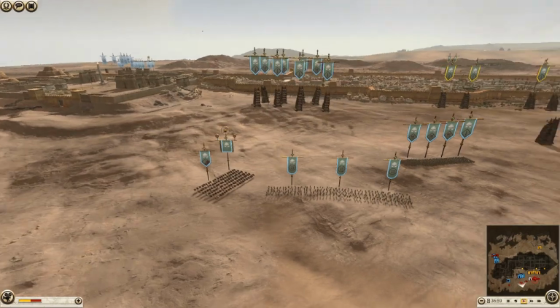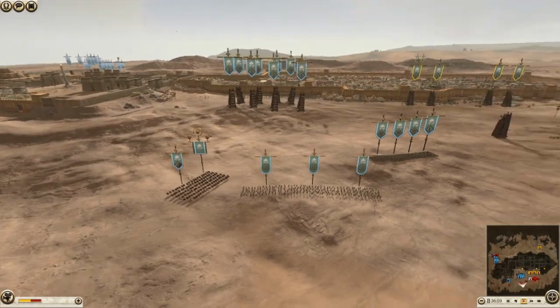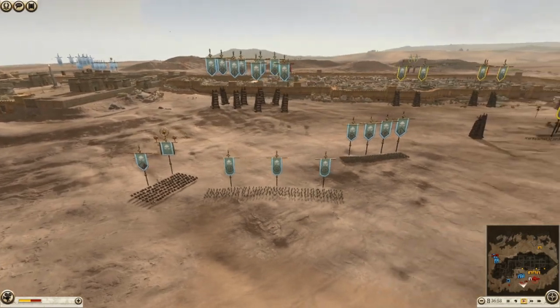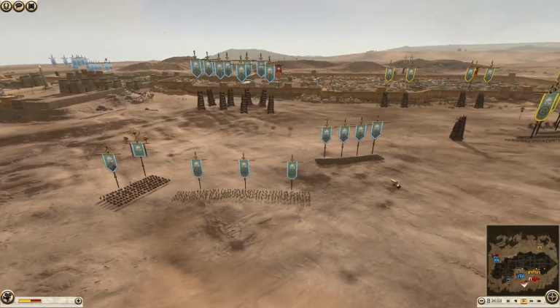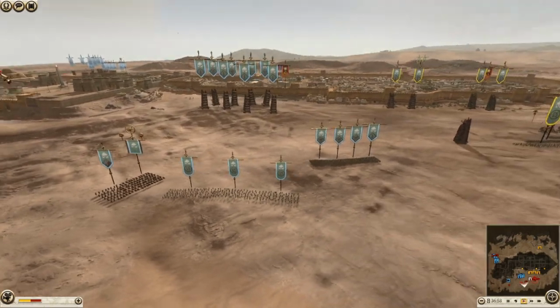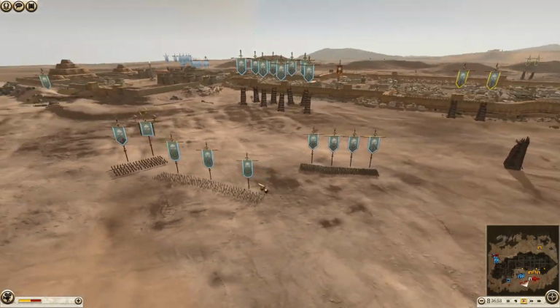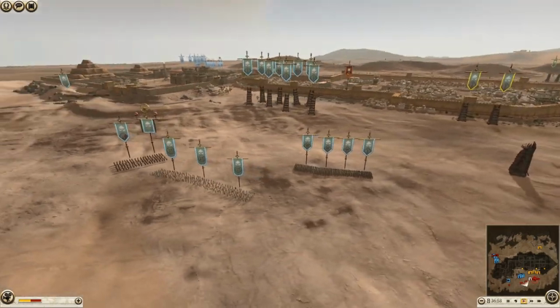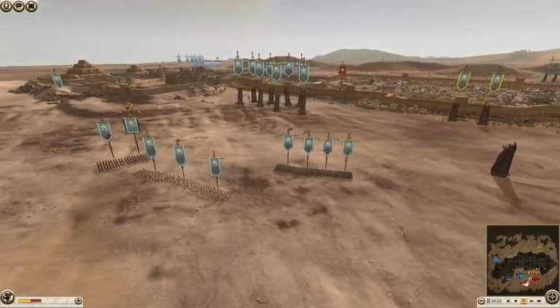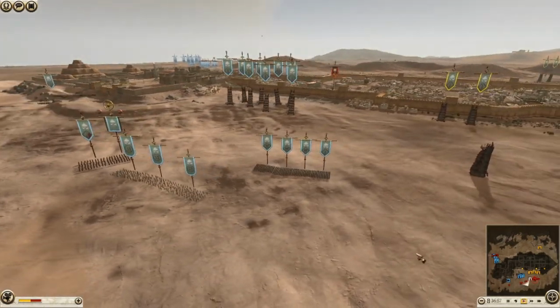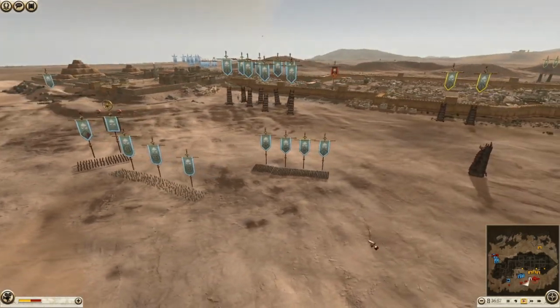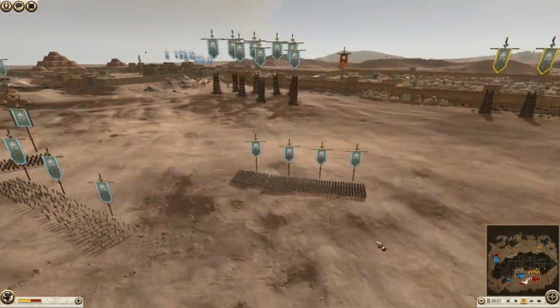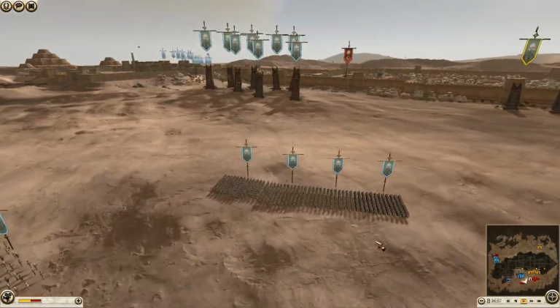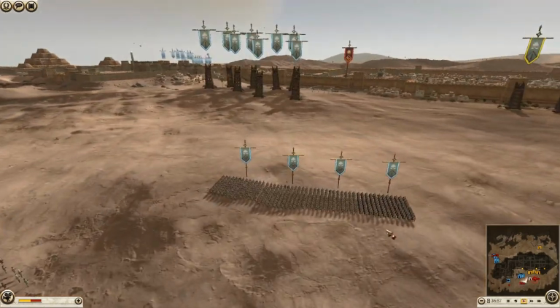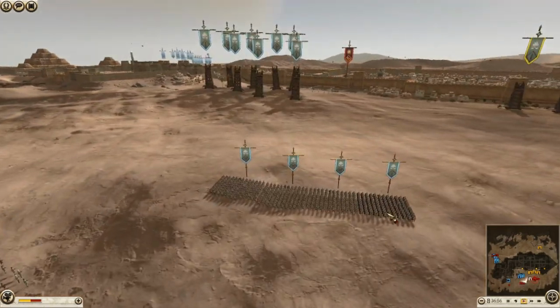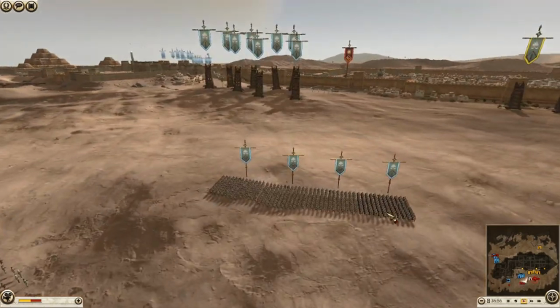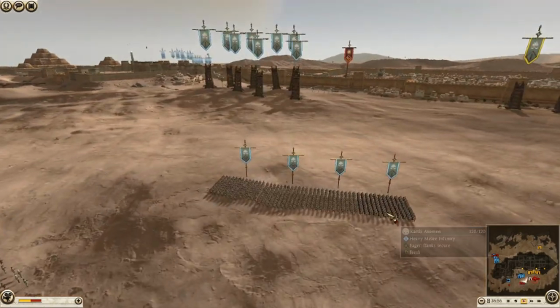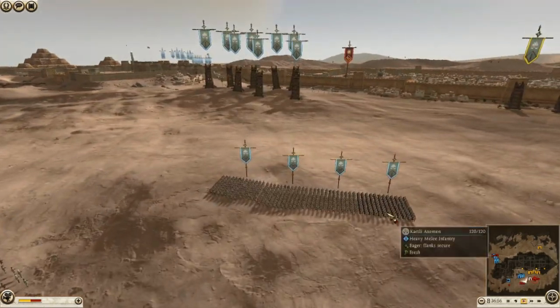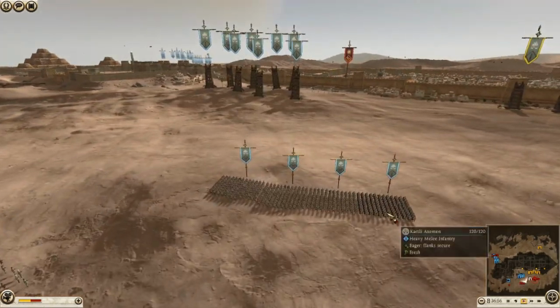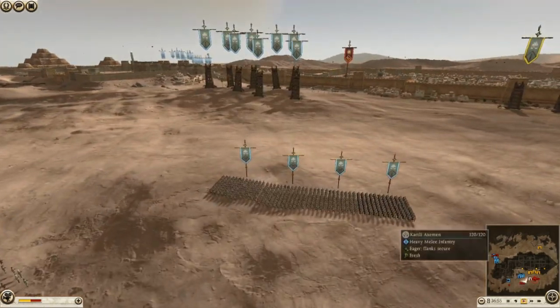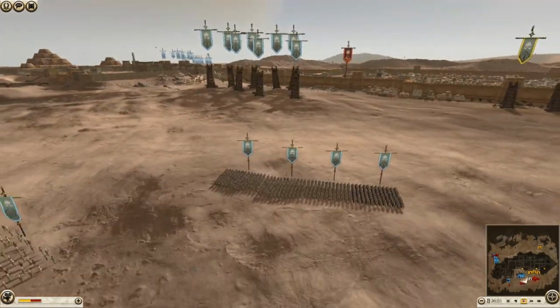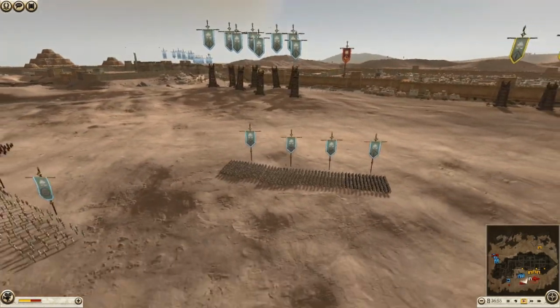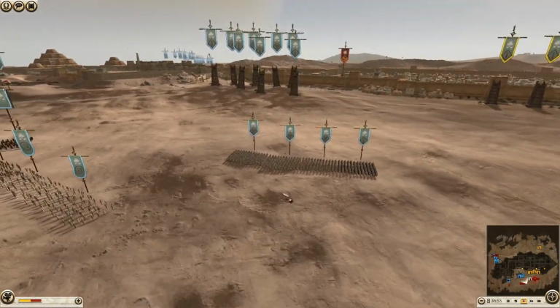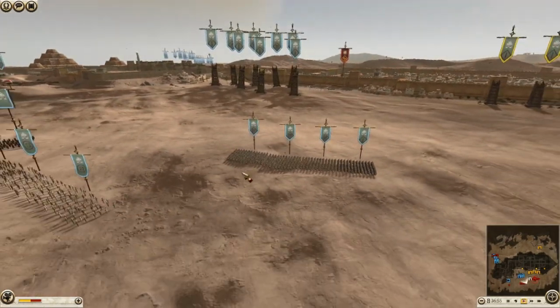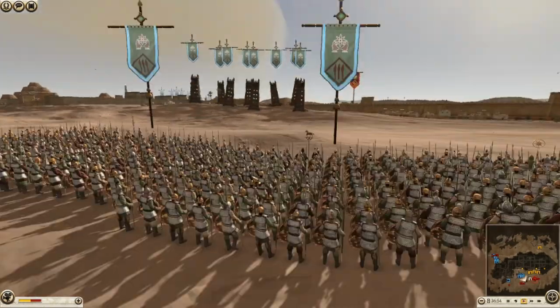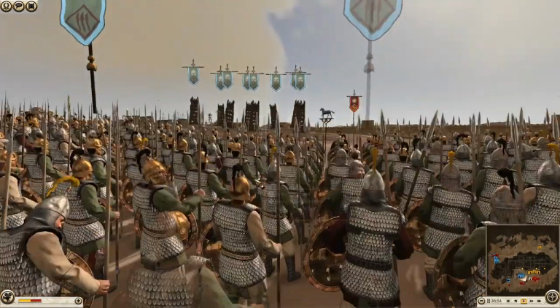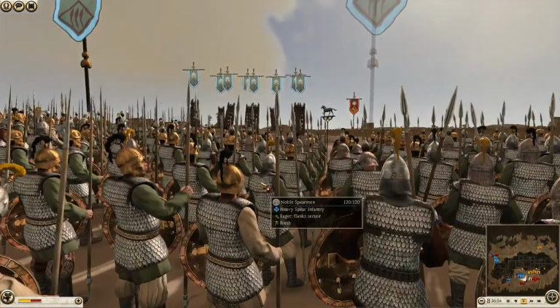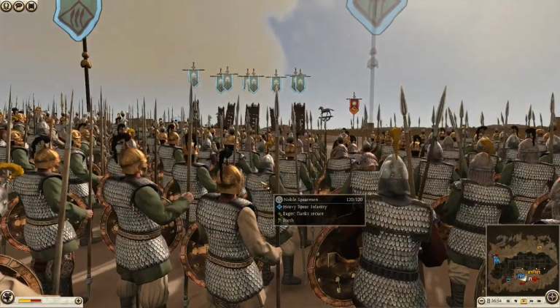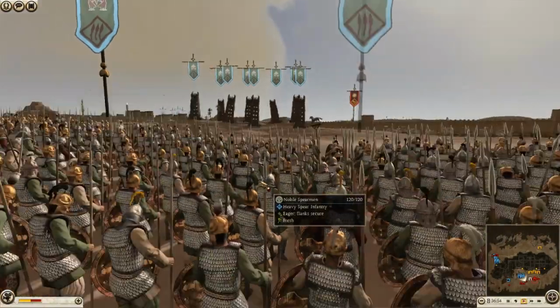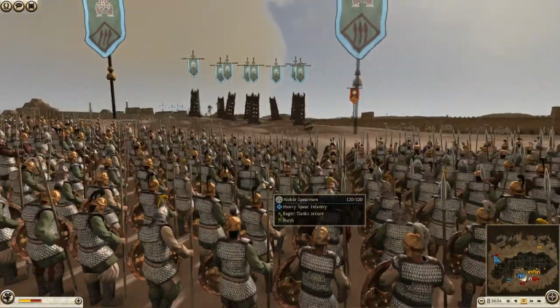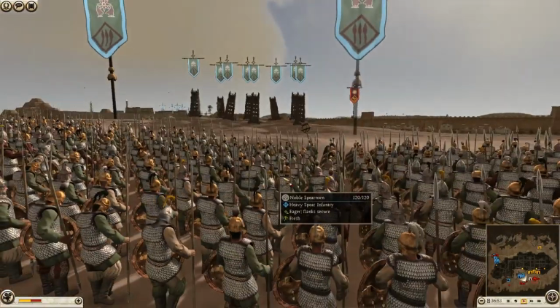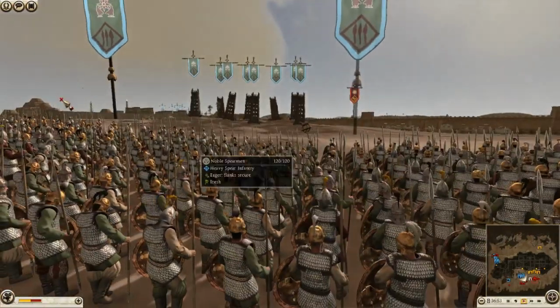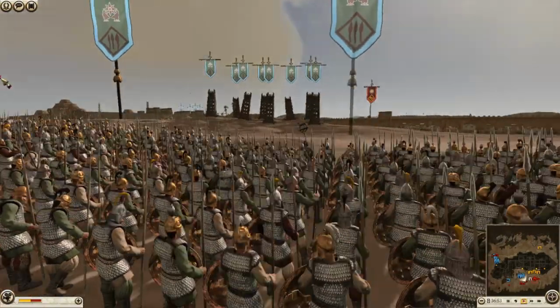The second army is pretty similar — apart from we have some Noble Spears here instead, and also some more Kartli Axemen. We also have Noble Spears, which are like some of the most elite infantry that army can bring.